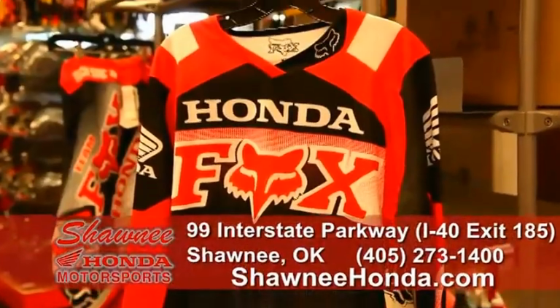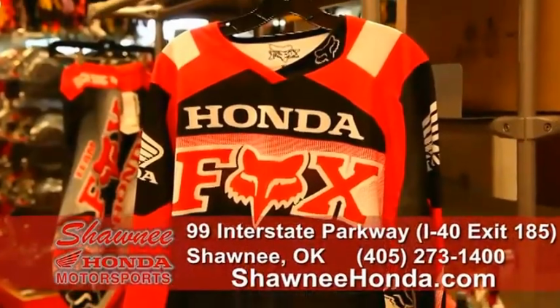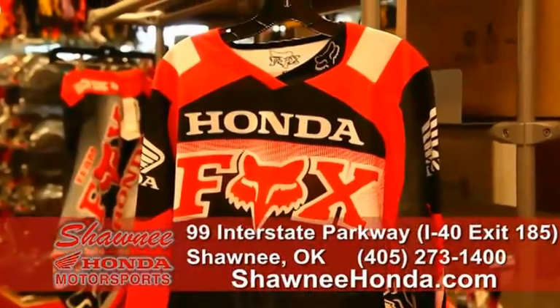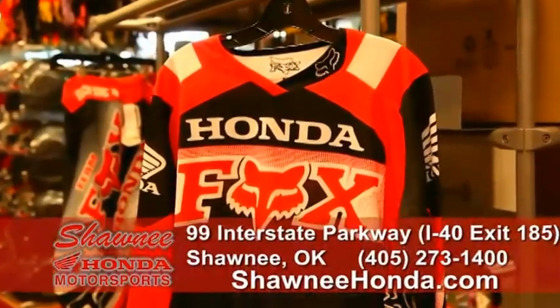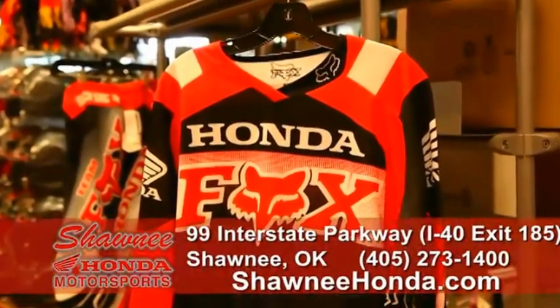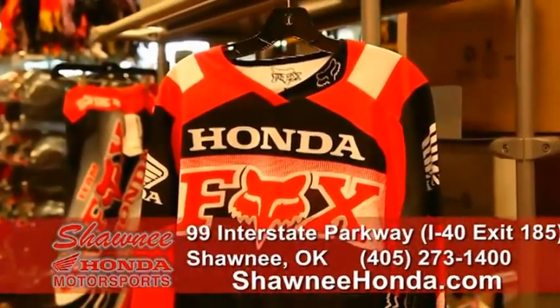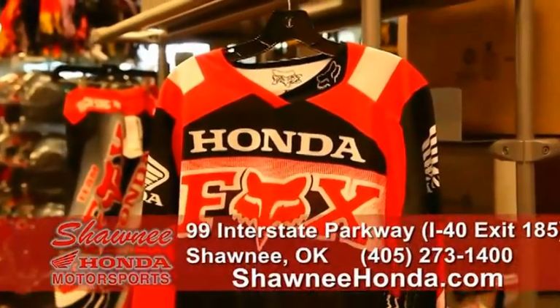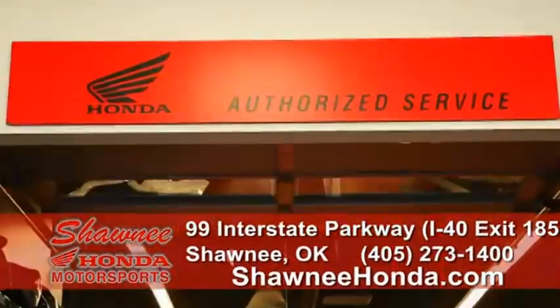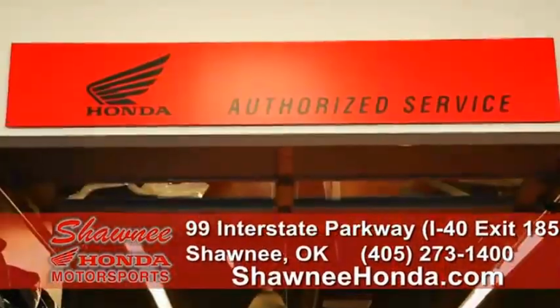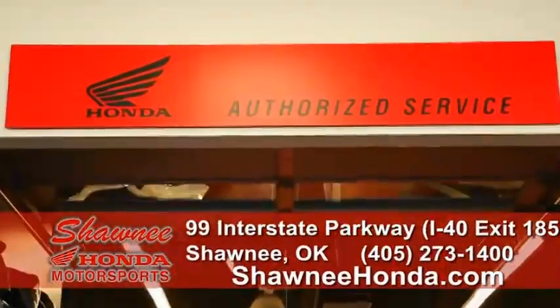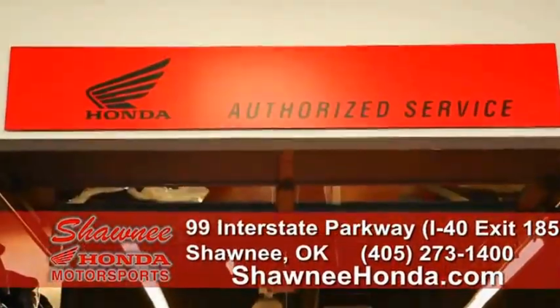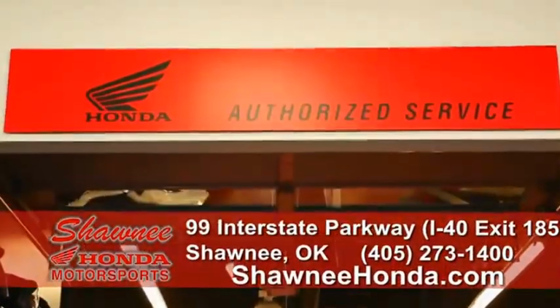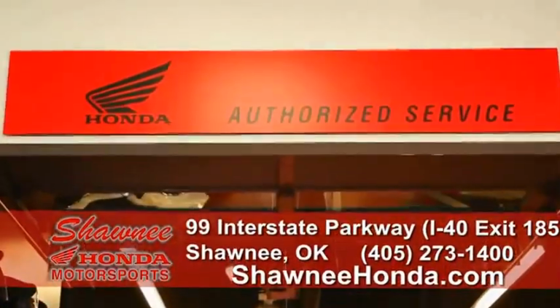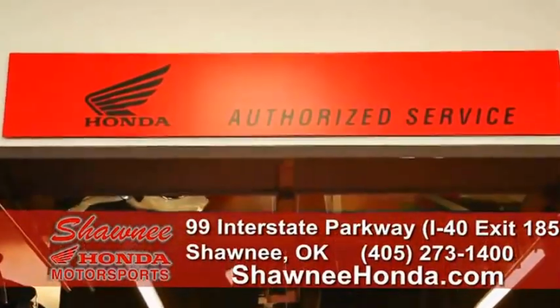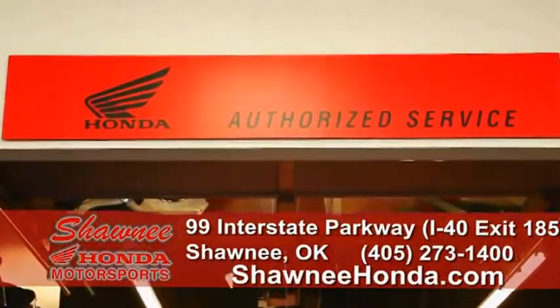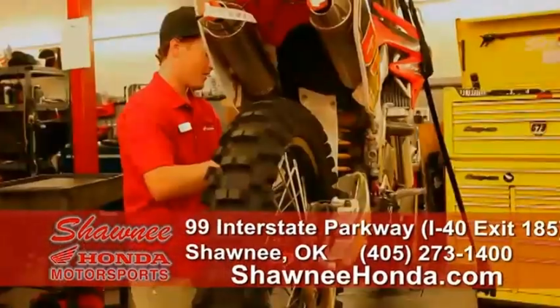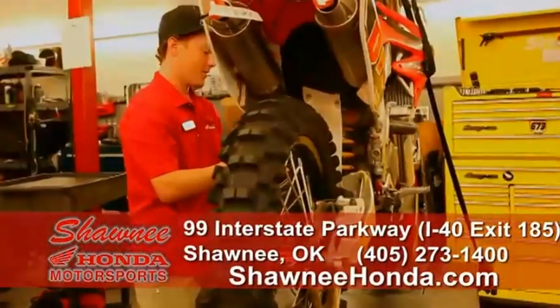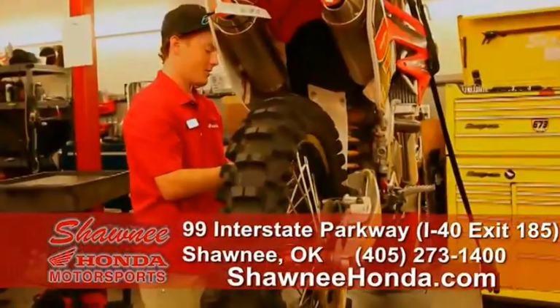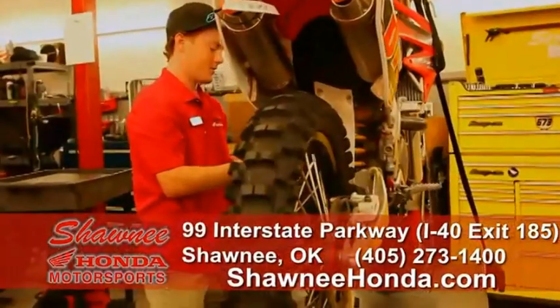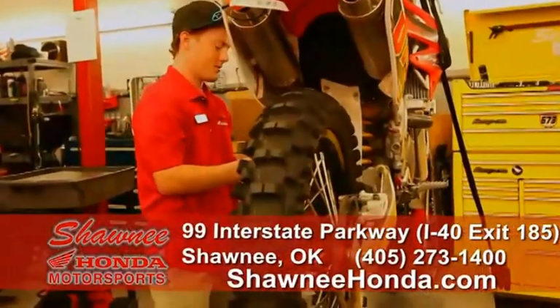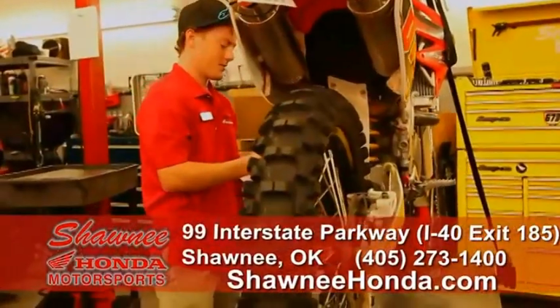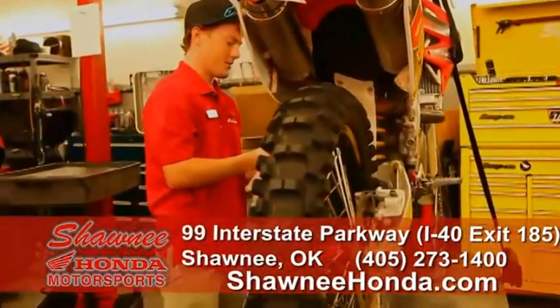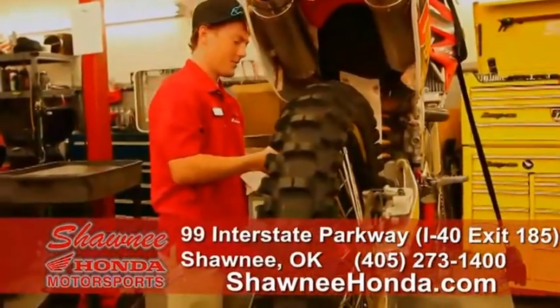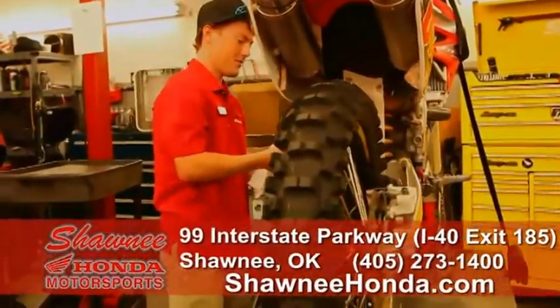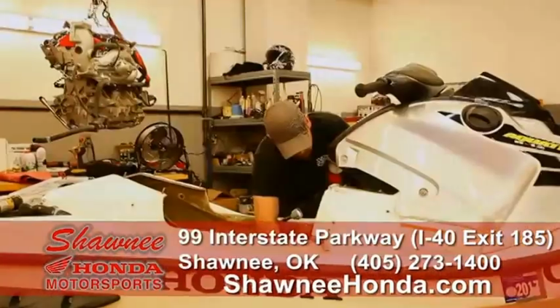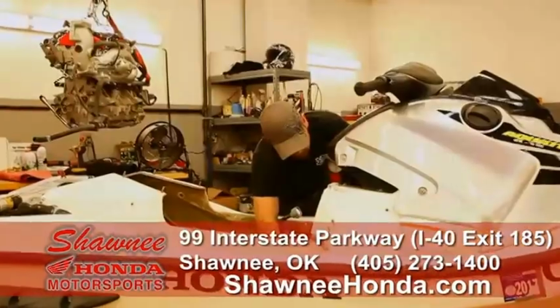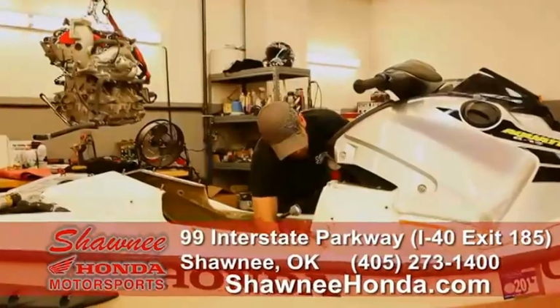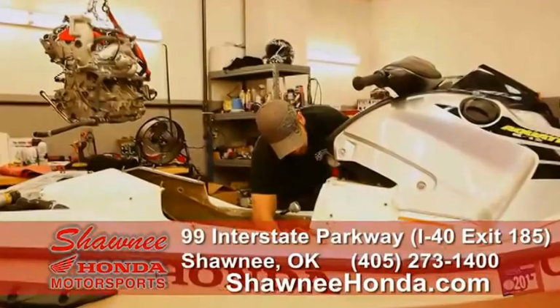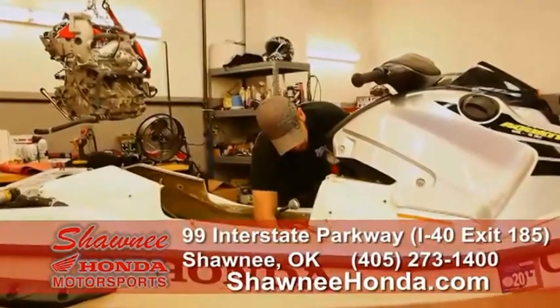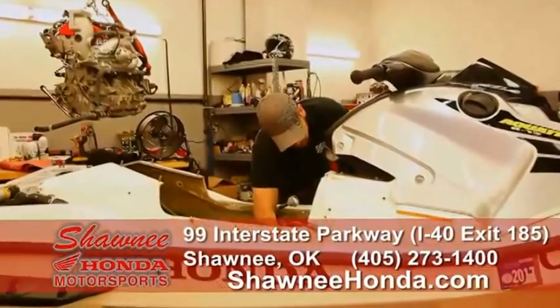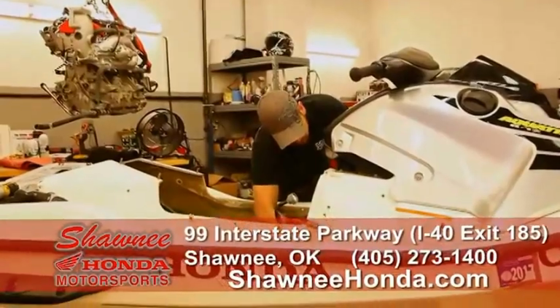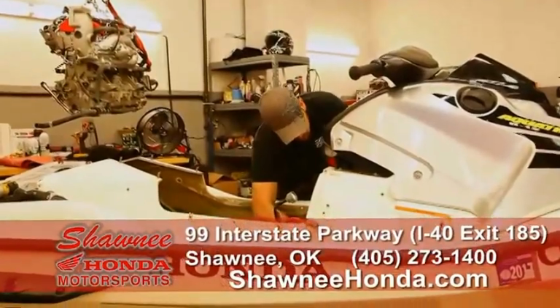And best of all, we have expert Honda service. Our certified techs will keep your Honda running right.